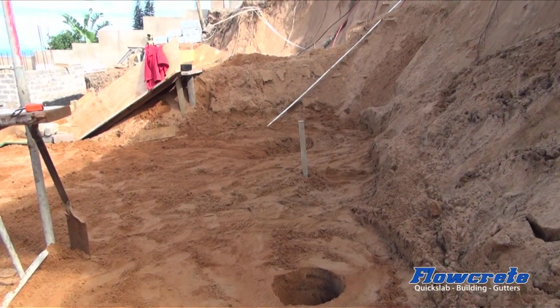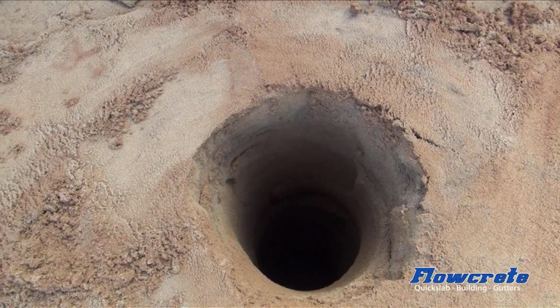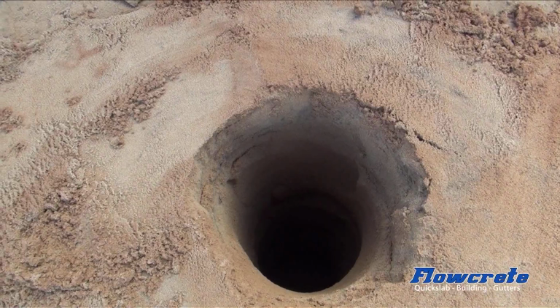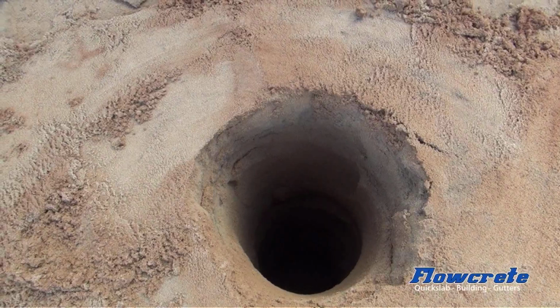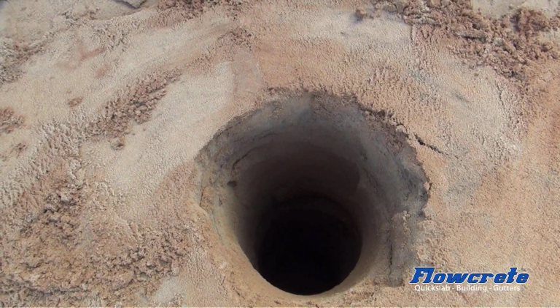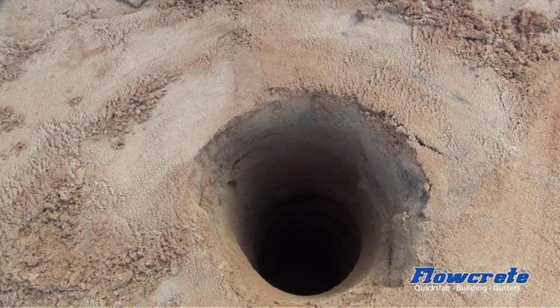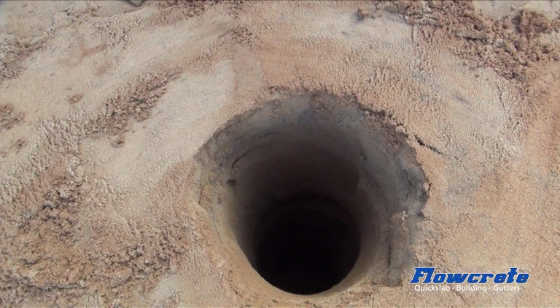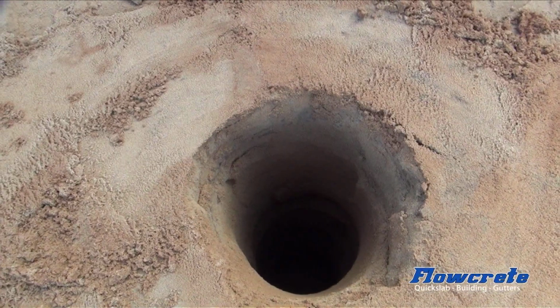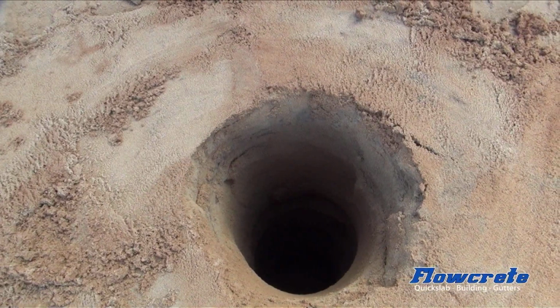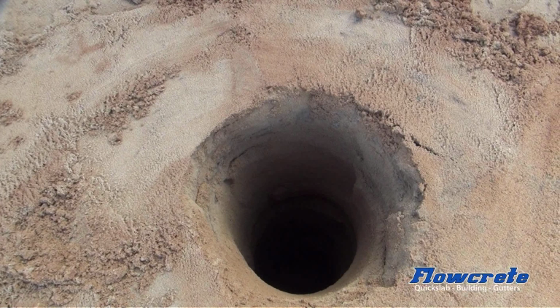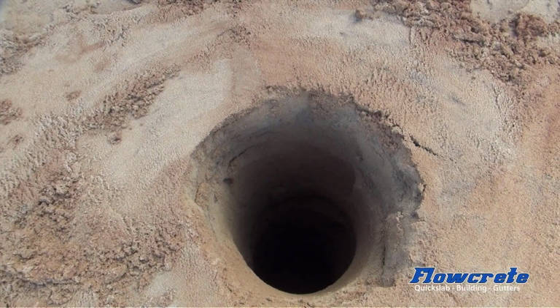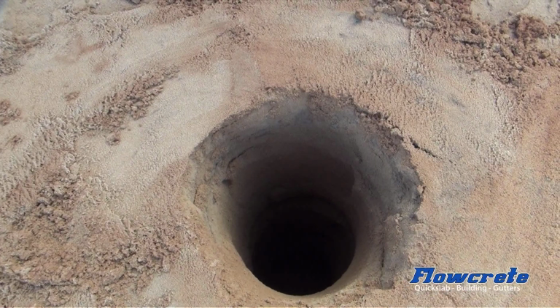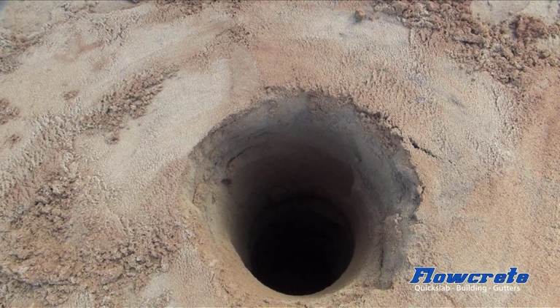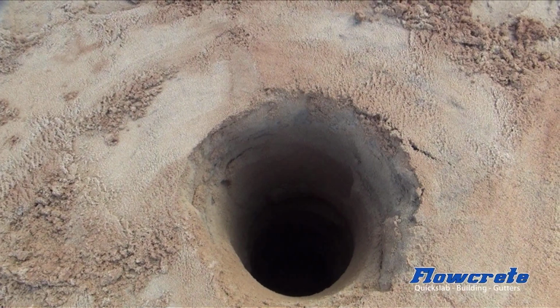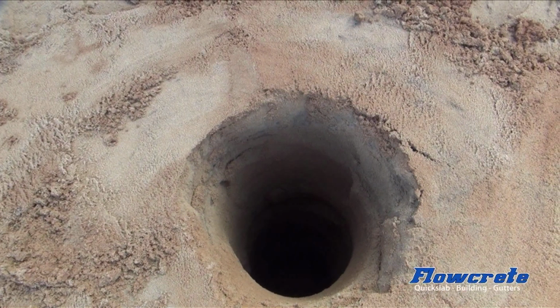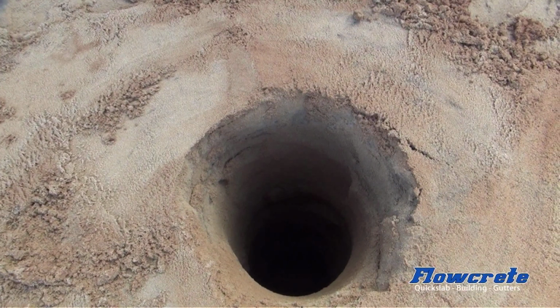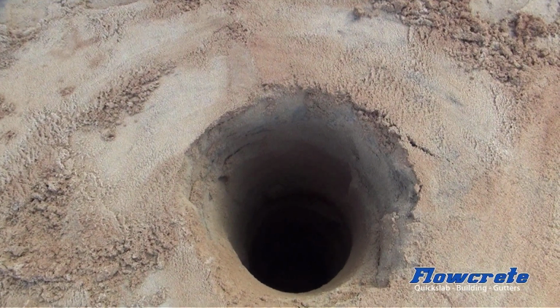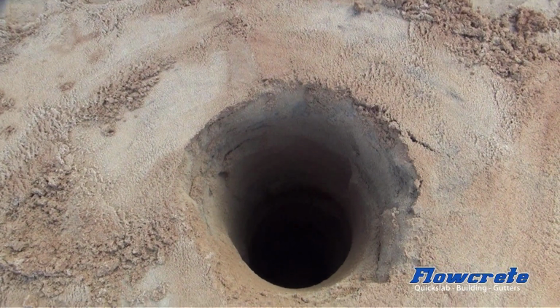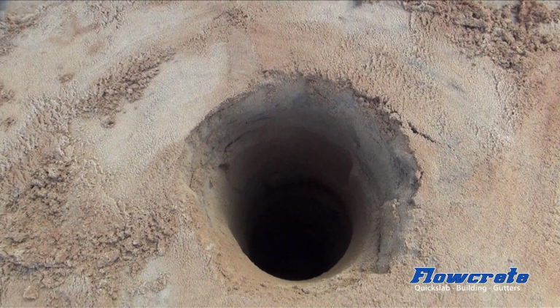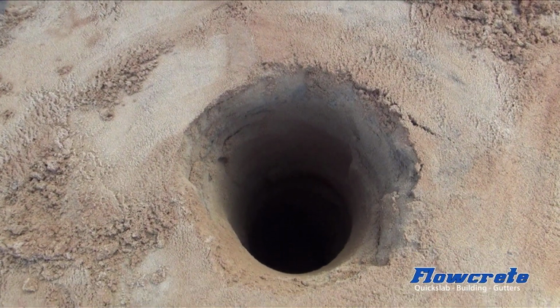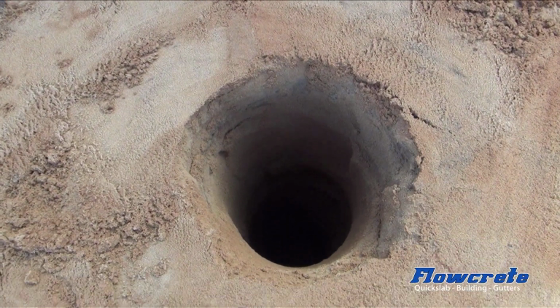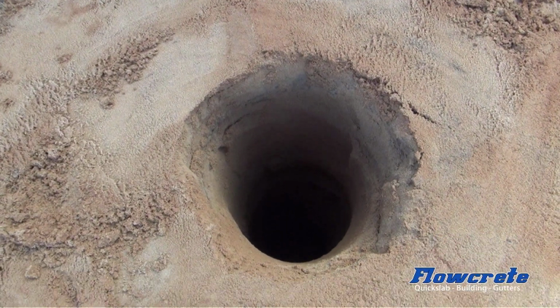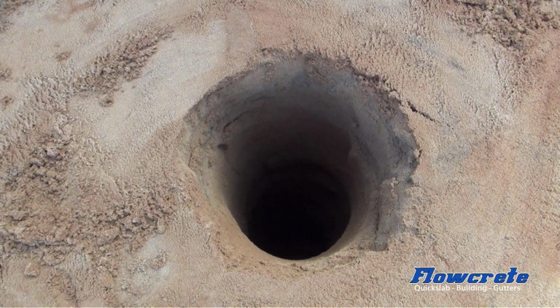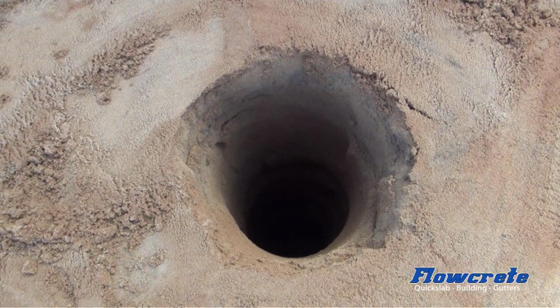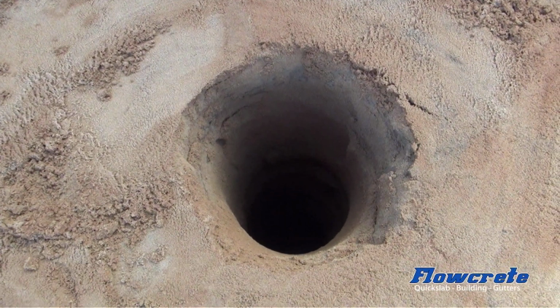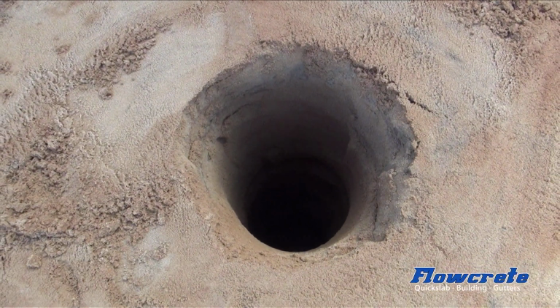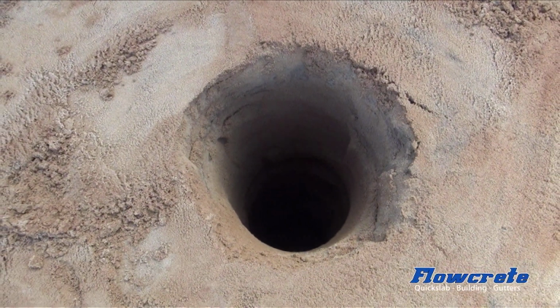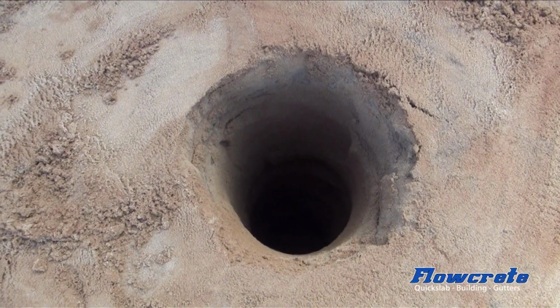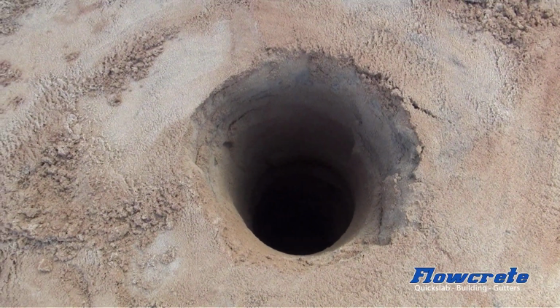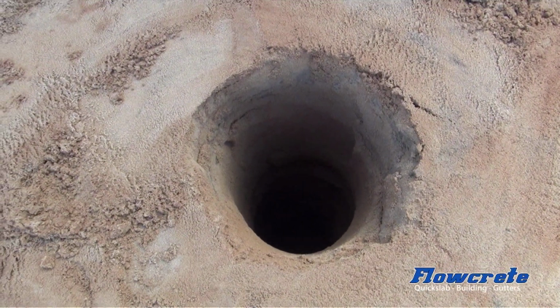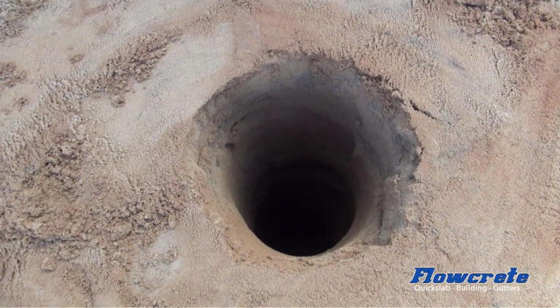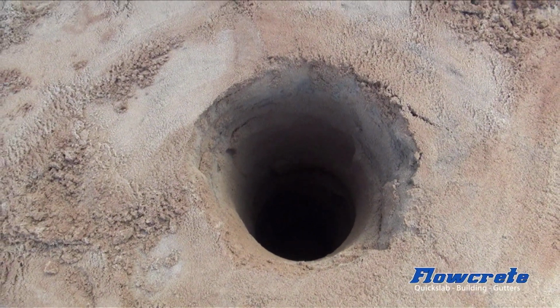That's what the auger hole looks like. You can't really see to the bottom, but that starts two meters deep.